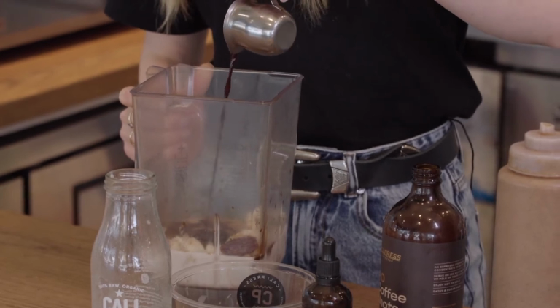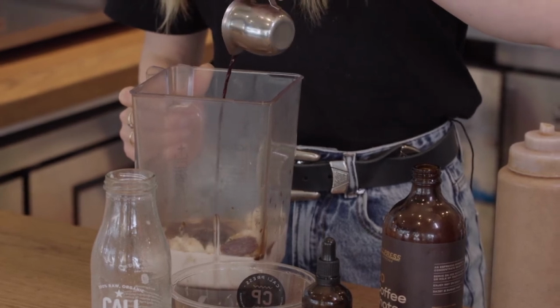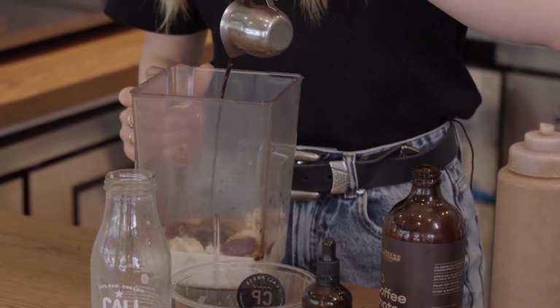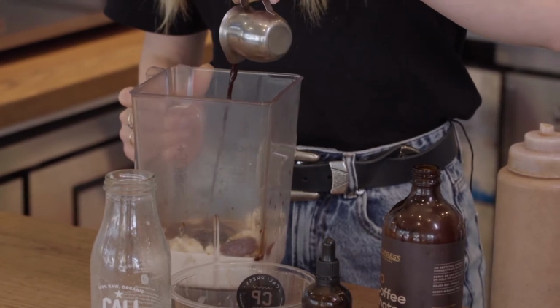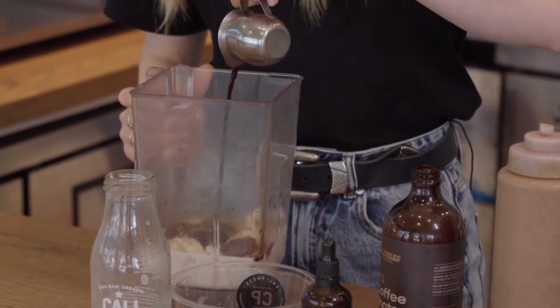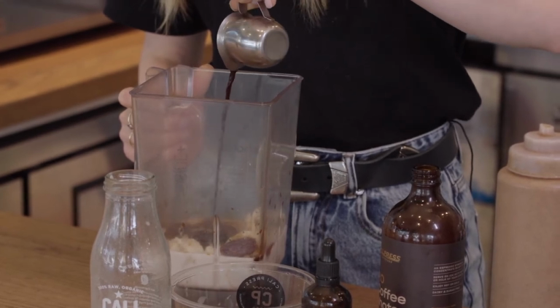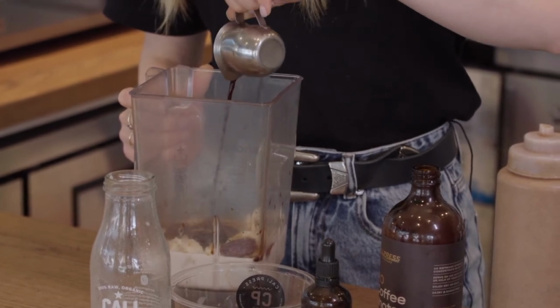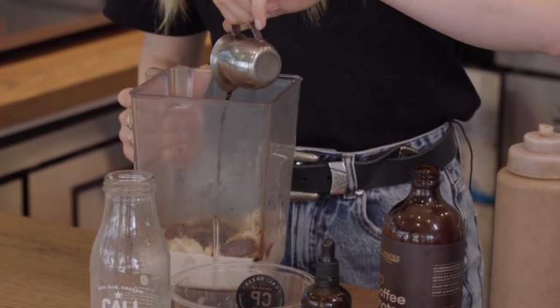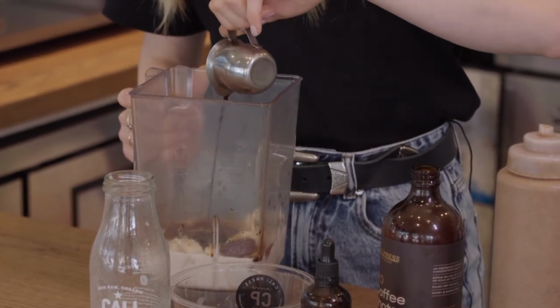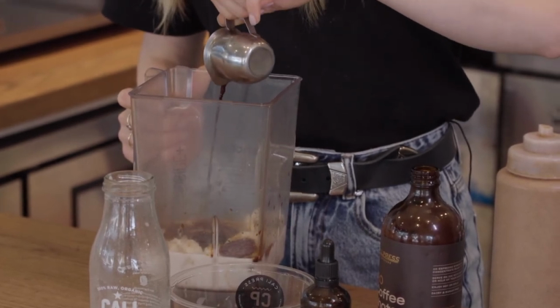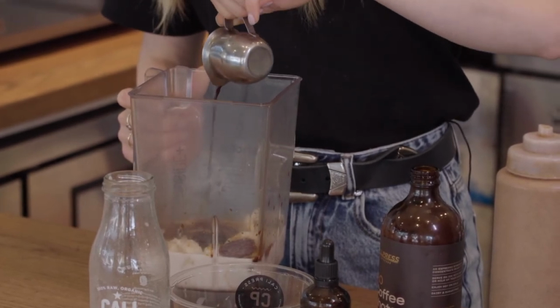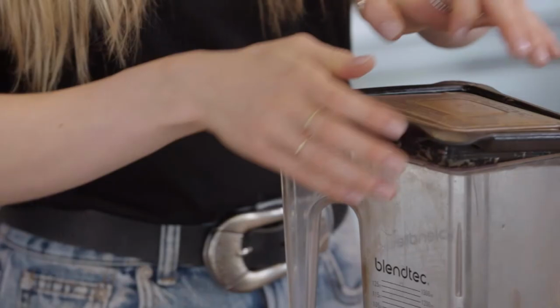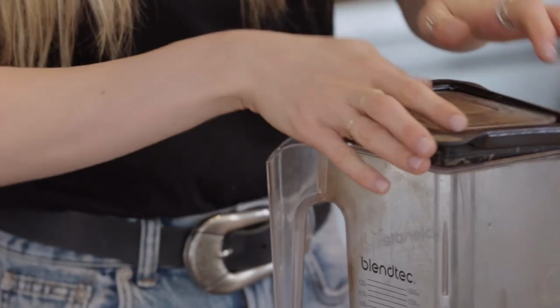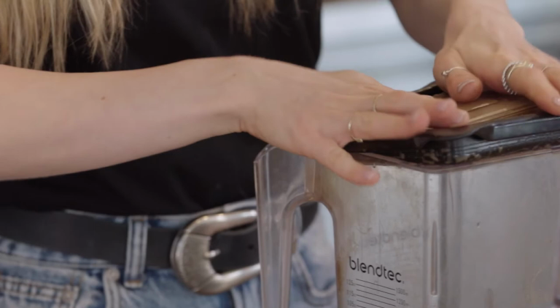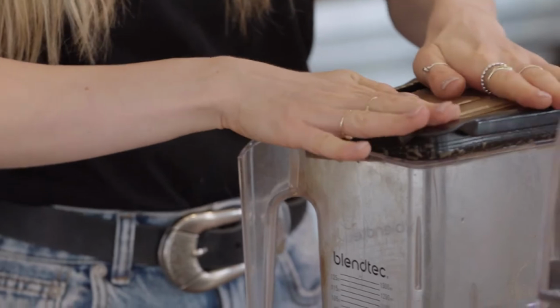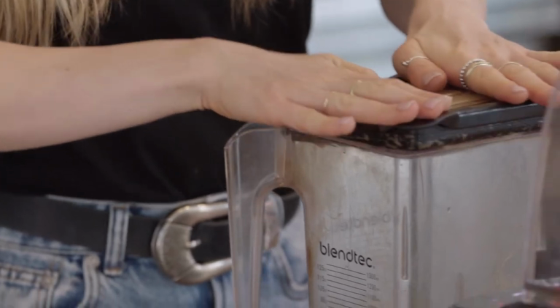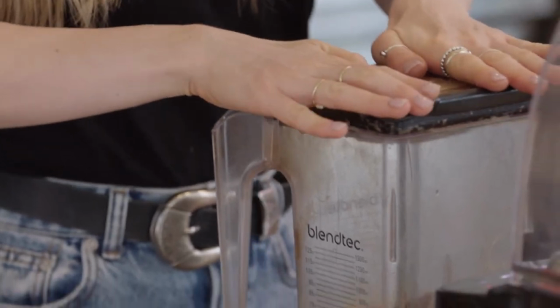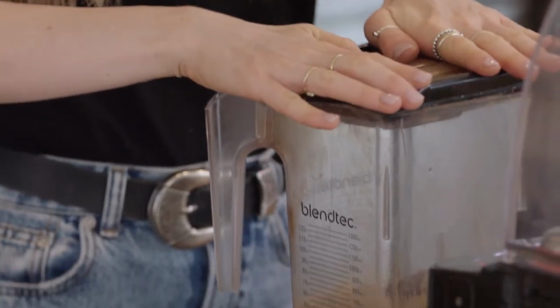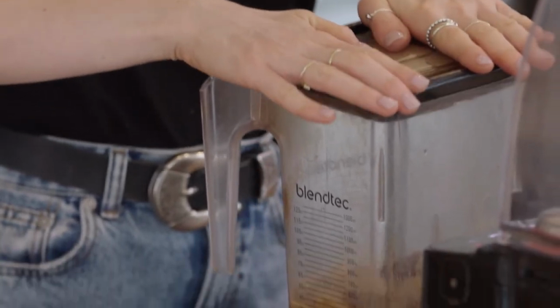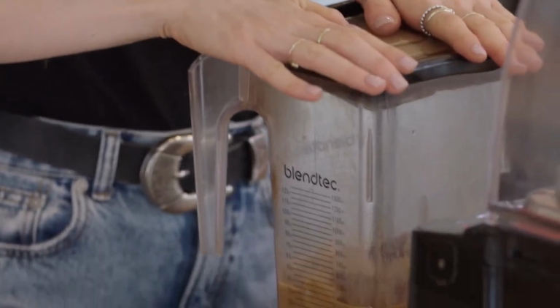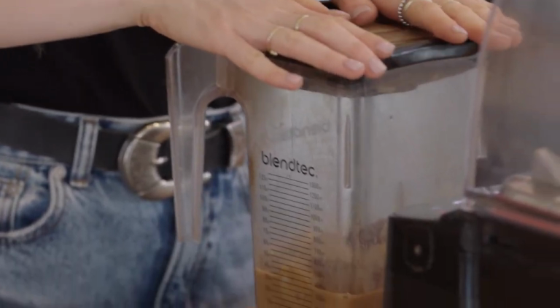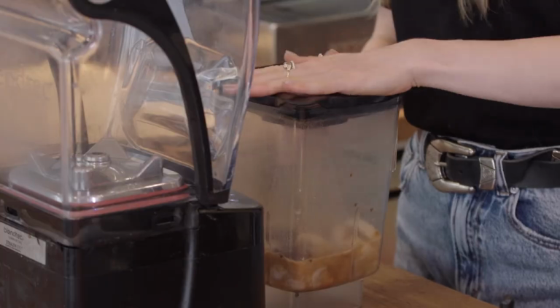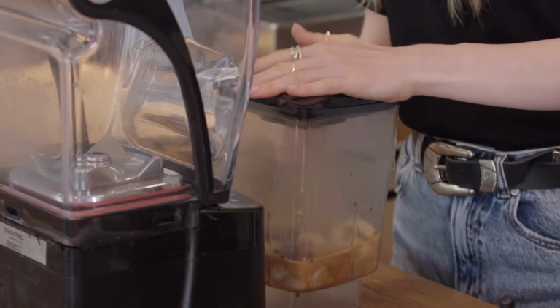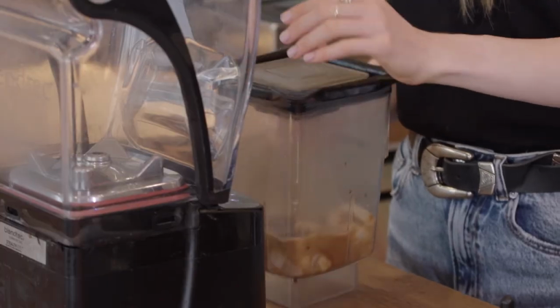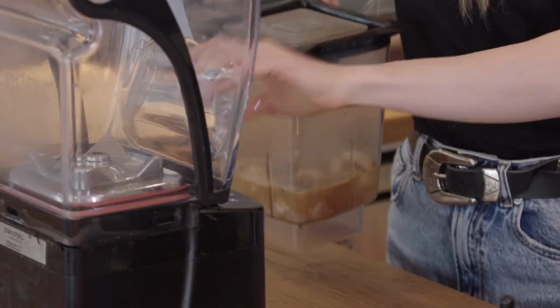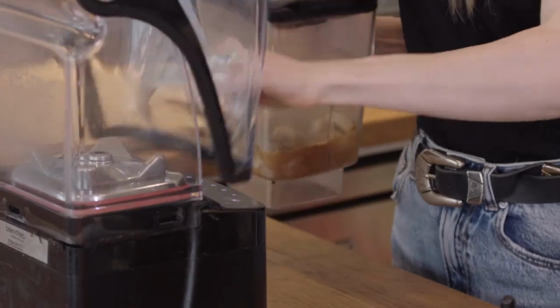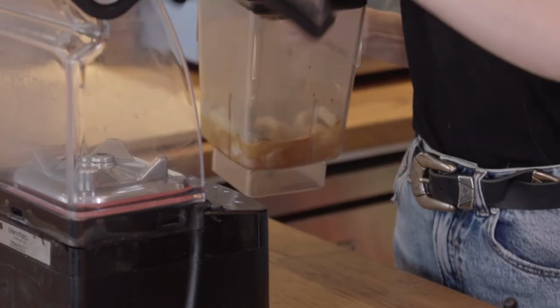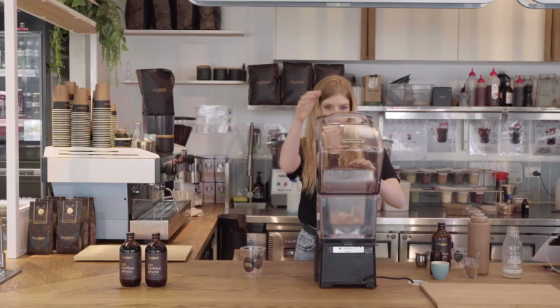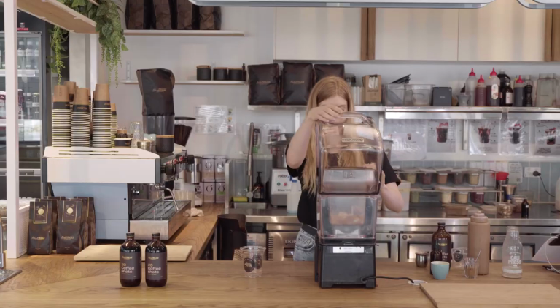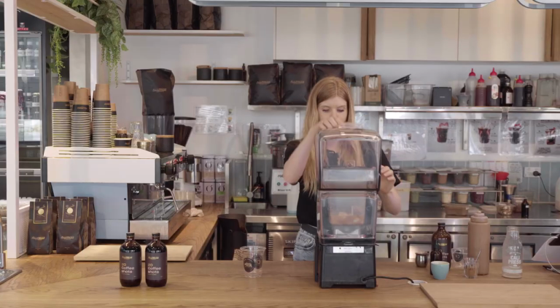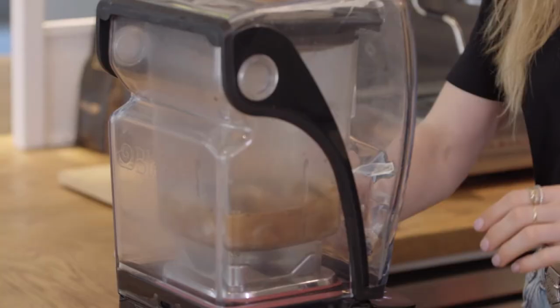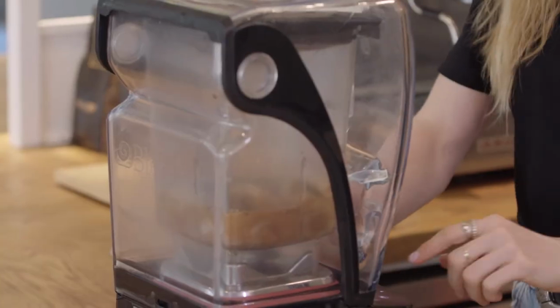So now I'm going to blend this all up. It takes around 30 seconds to one minute until it's nice and smooth.